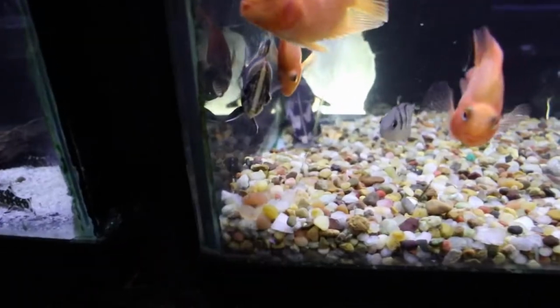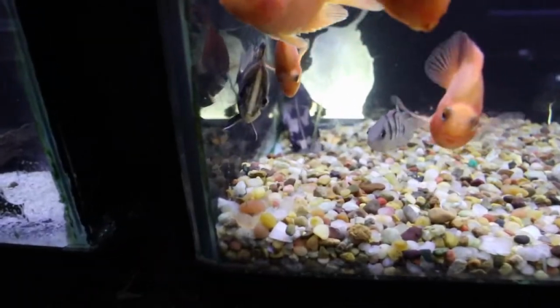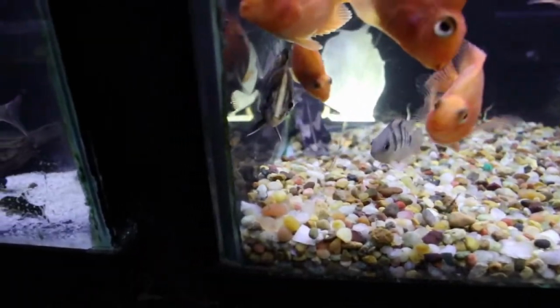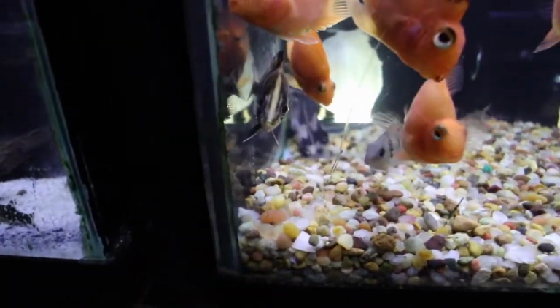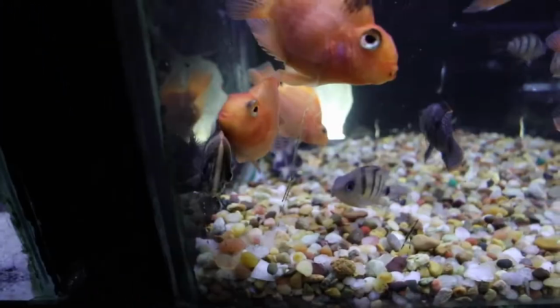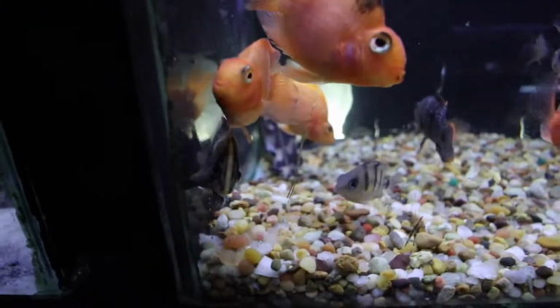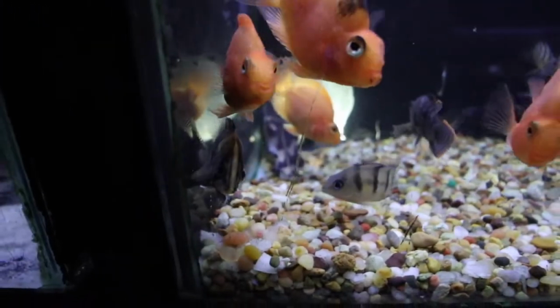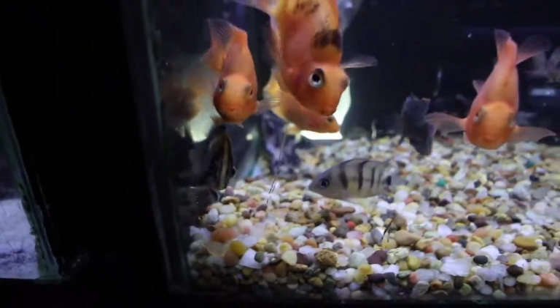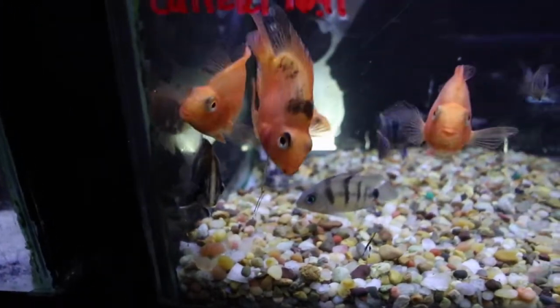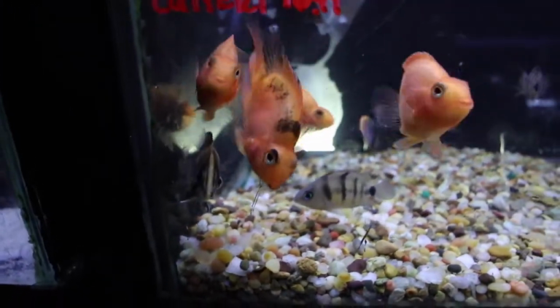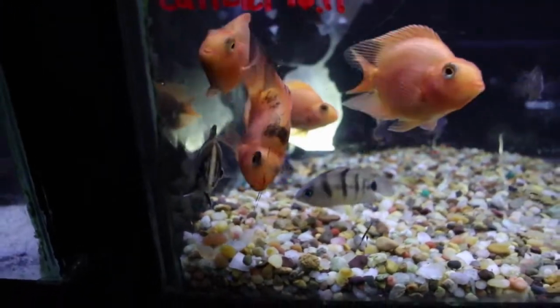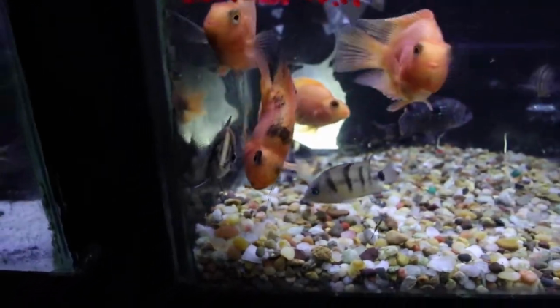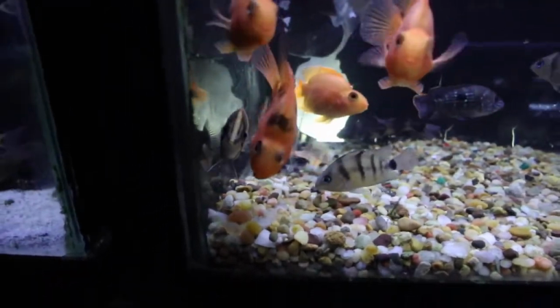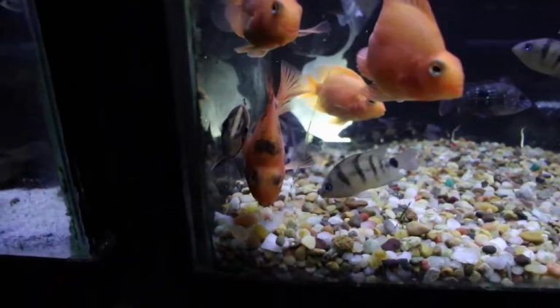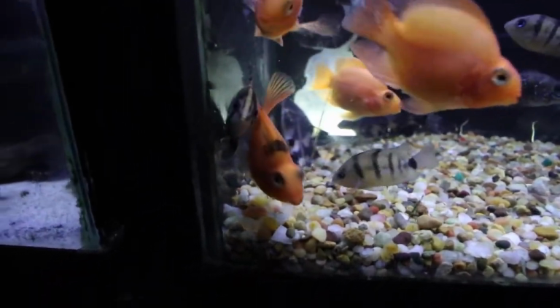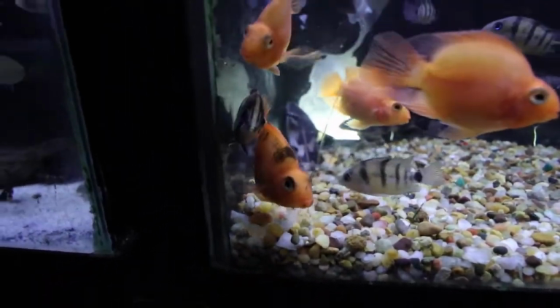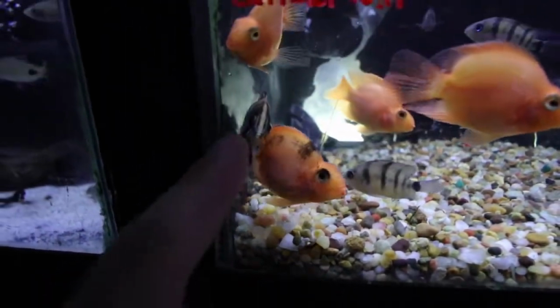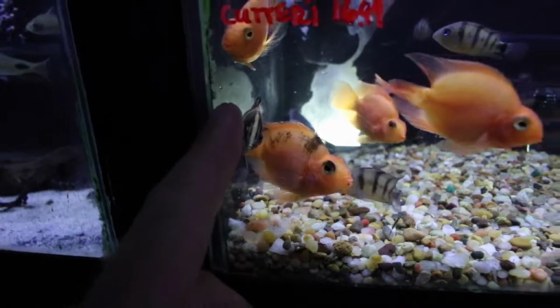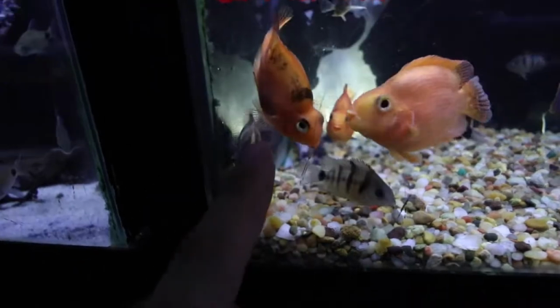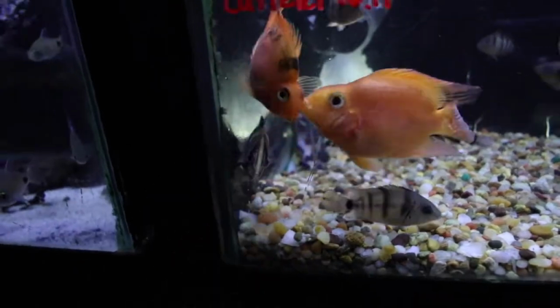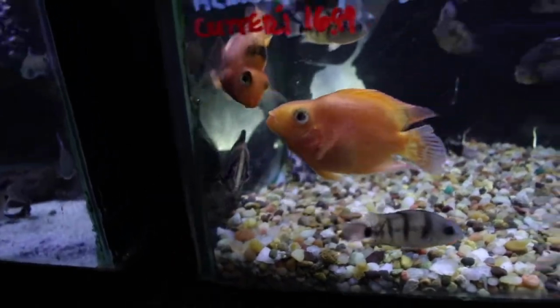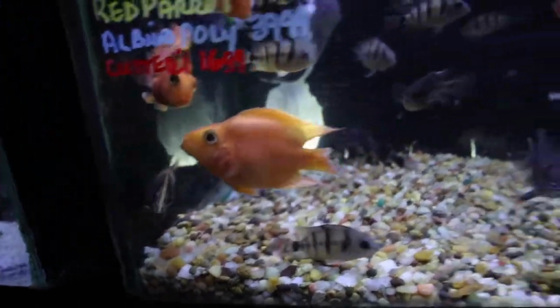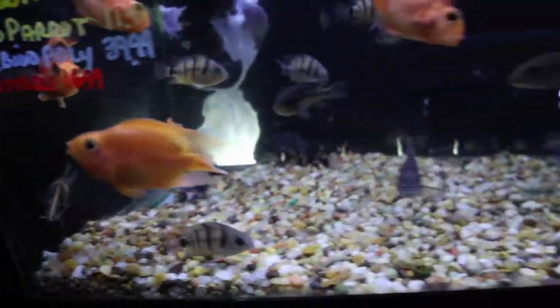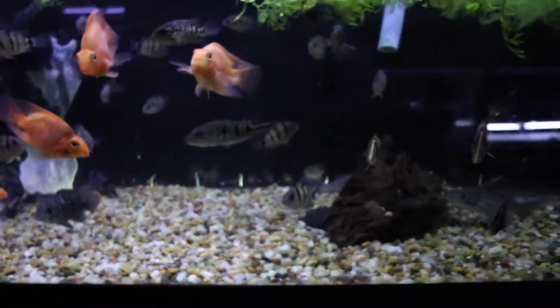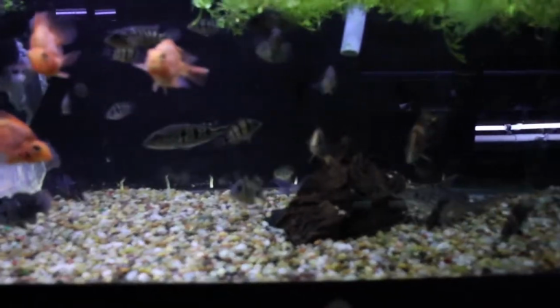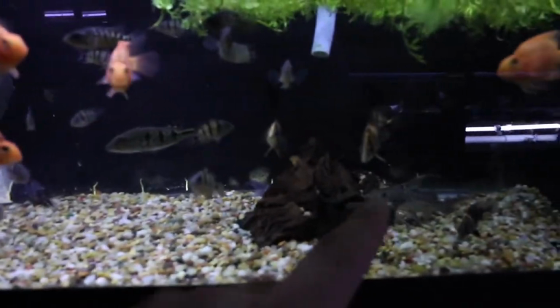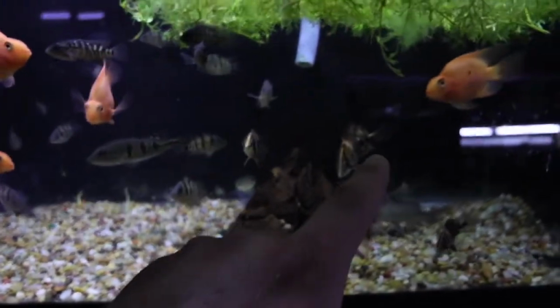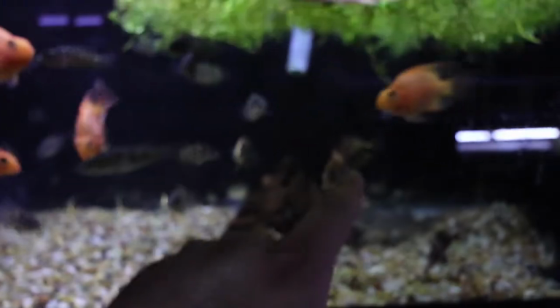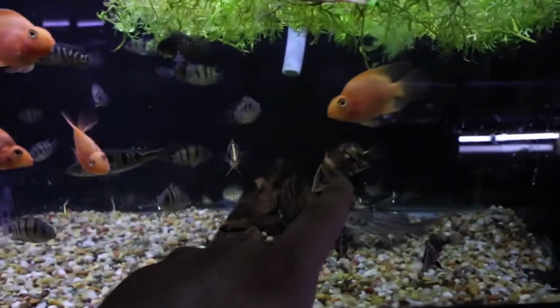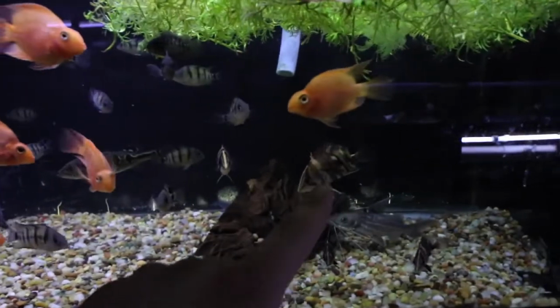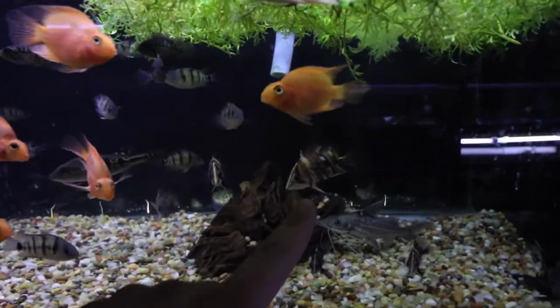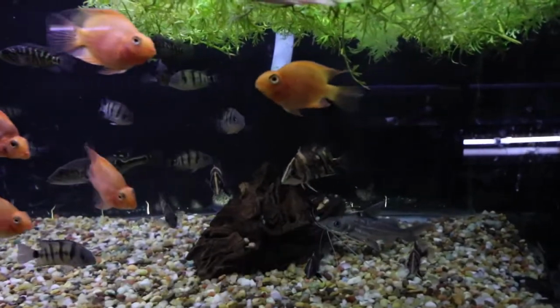Datinoid, baby! I've been losing a lot of datinoids in crazy ways recently. I love my datinoids. Got a few in here — a couple big boys, a couple bigger ones.